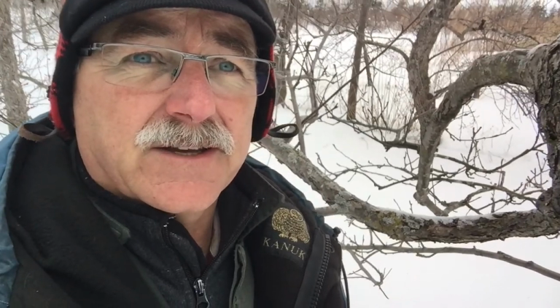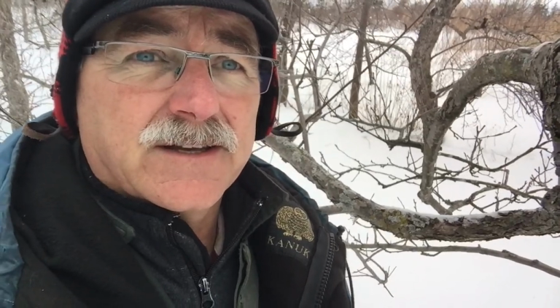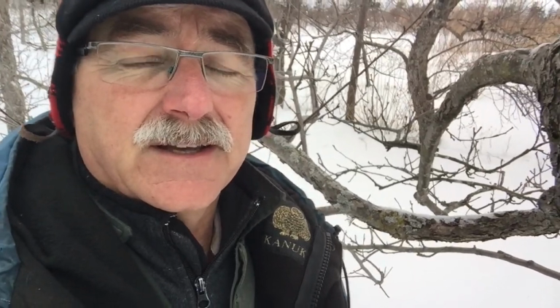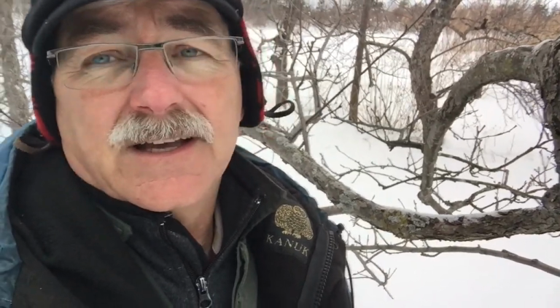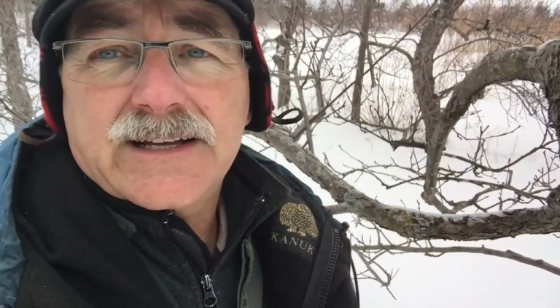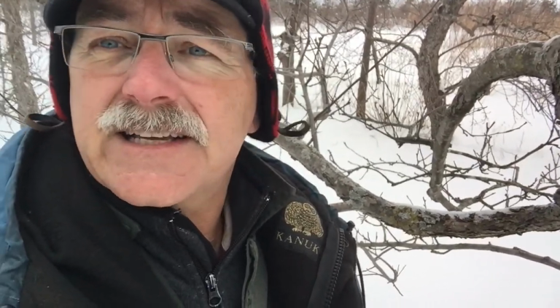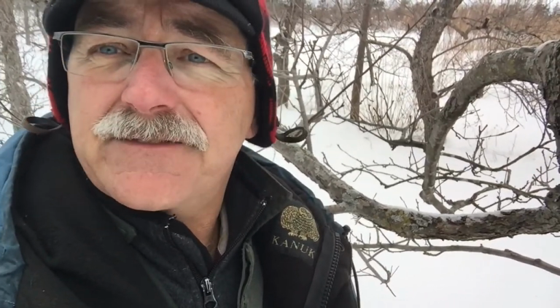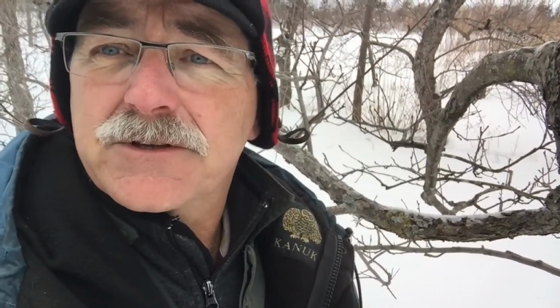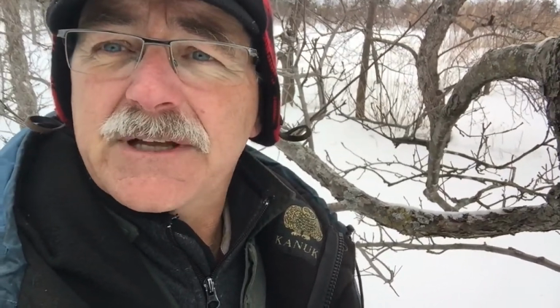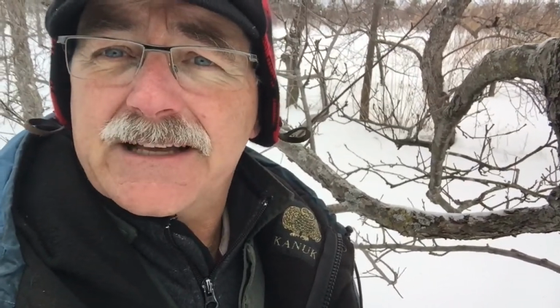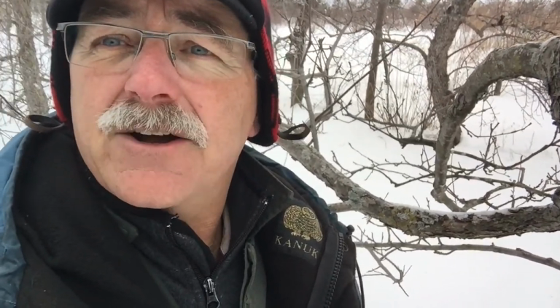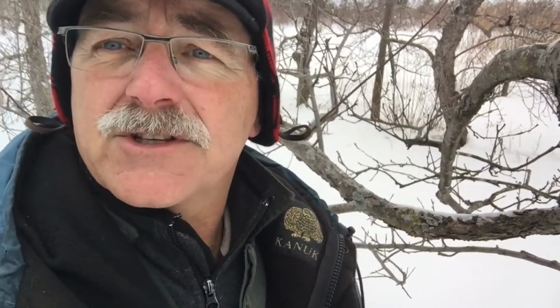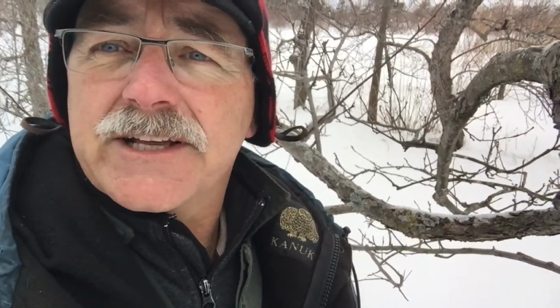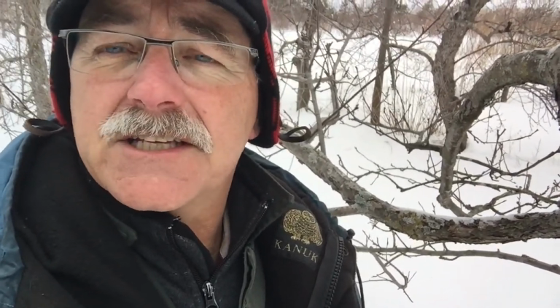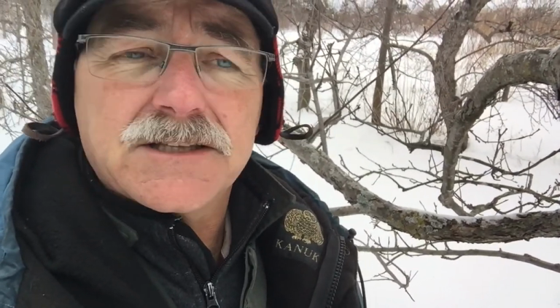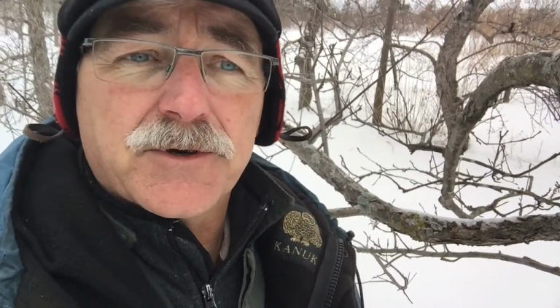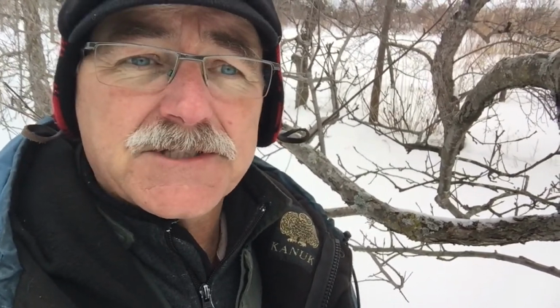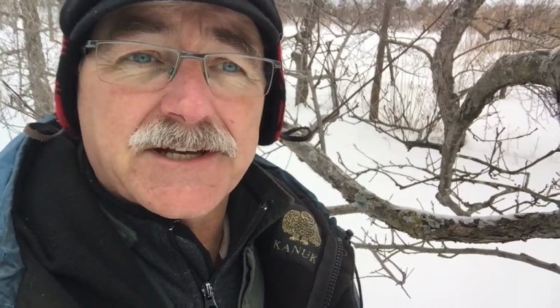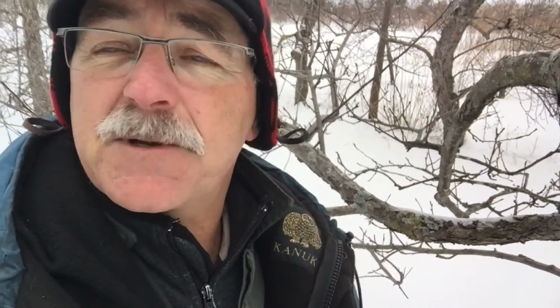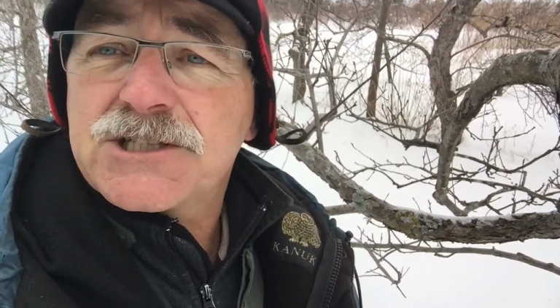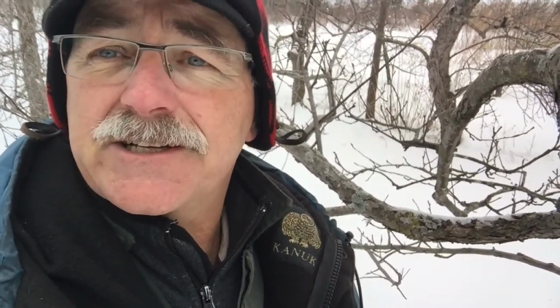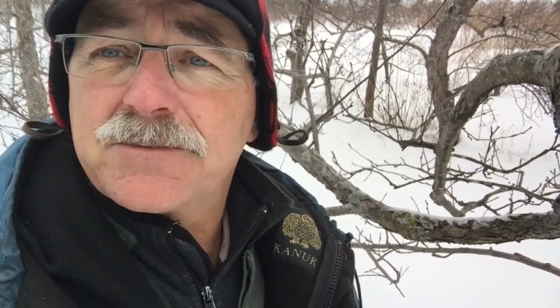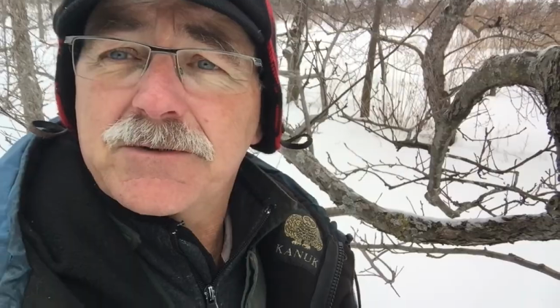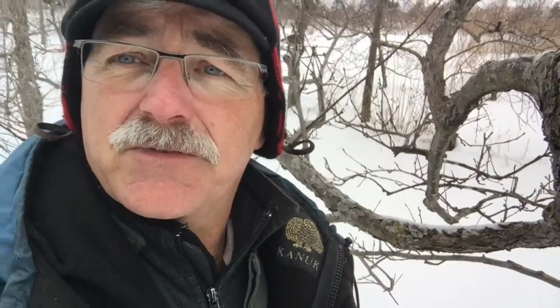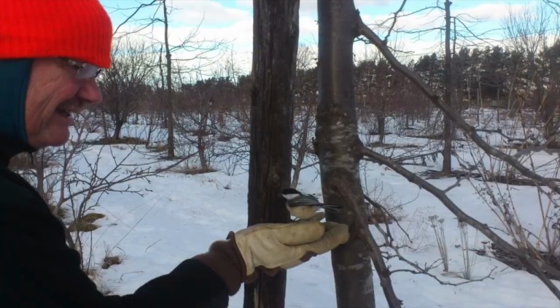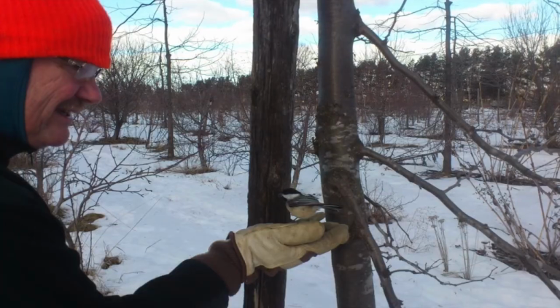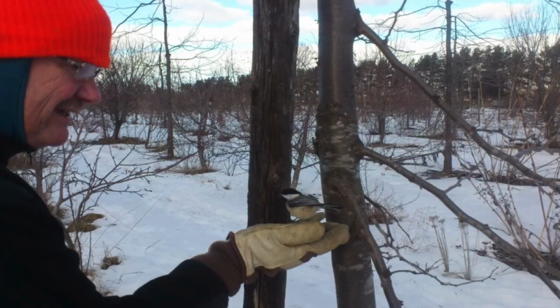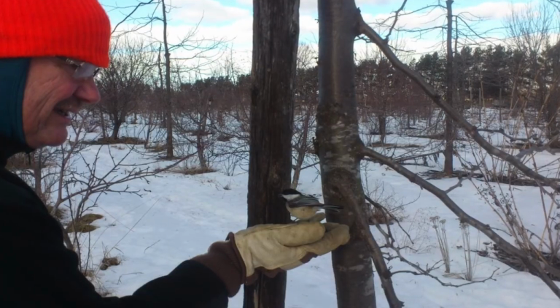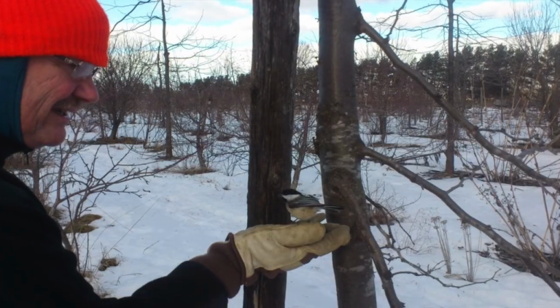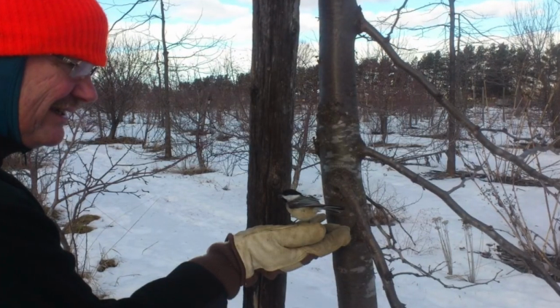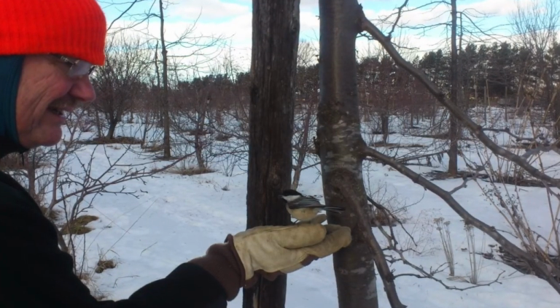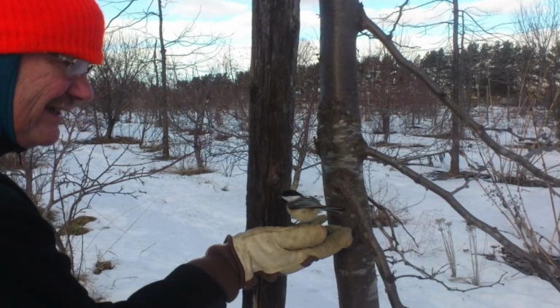I have to admit, I also like seeing the birds. I especially like to be able to feed them right out of my hand in the winter.